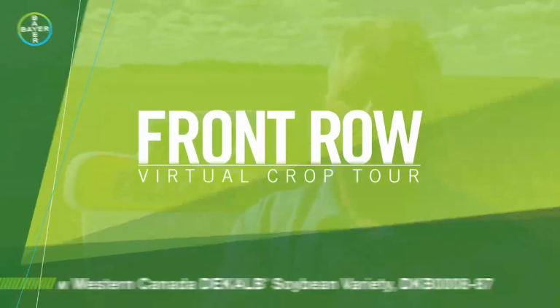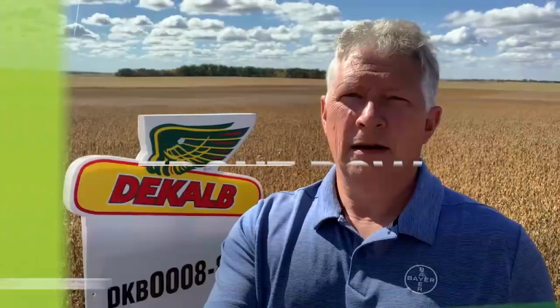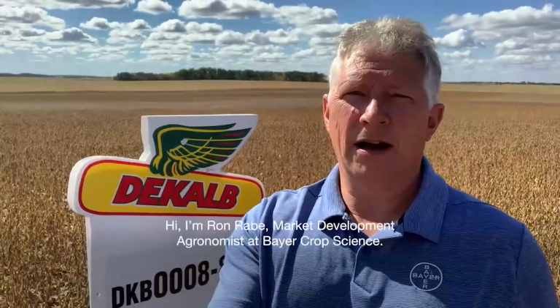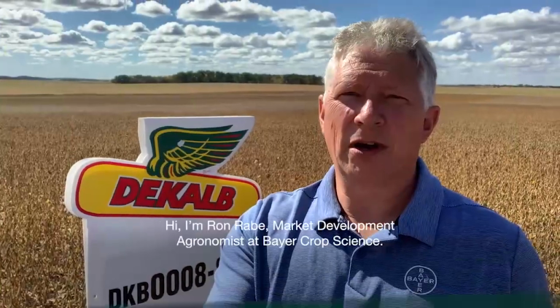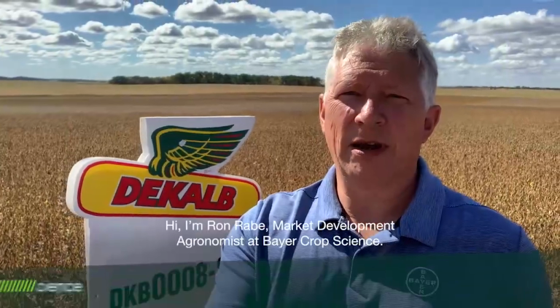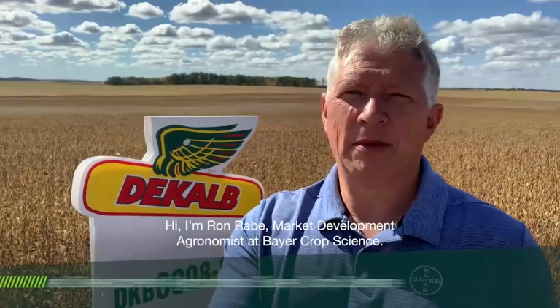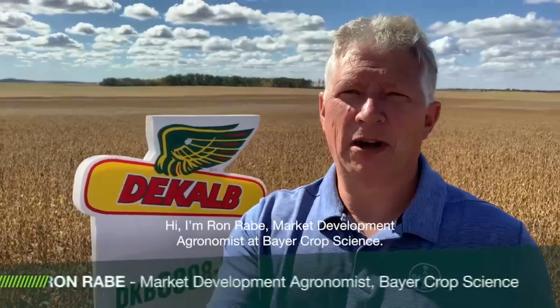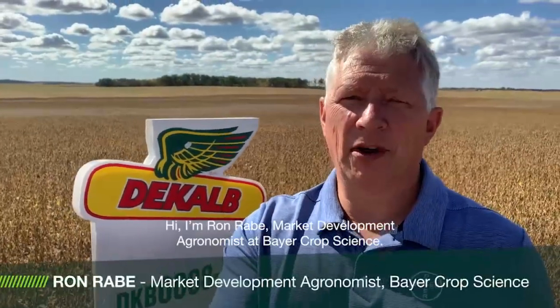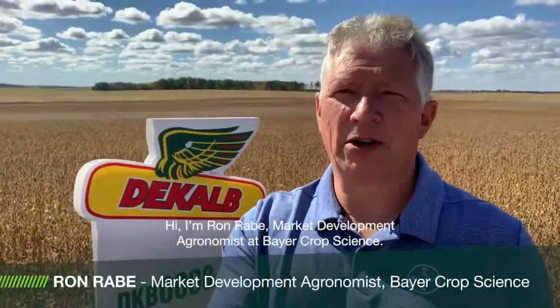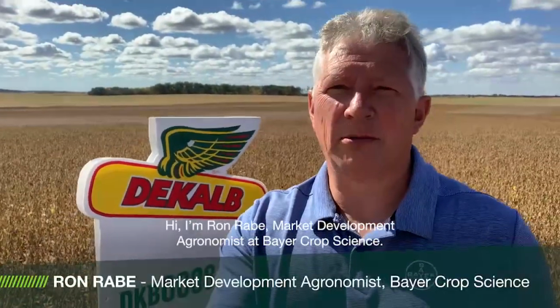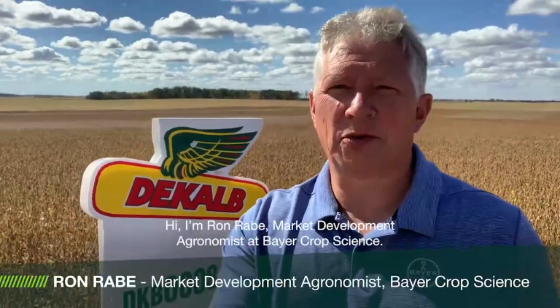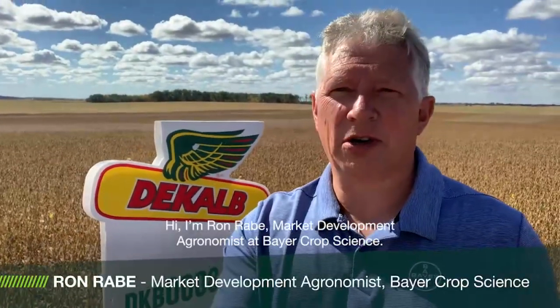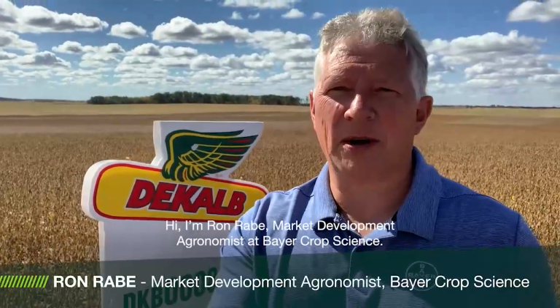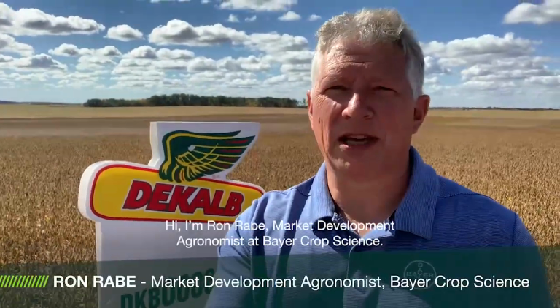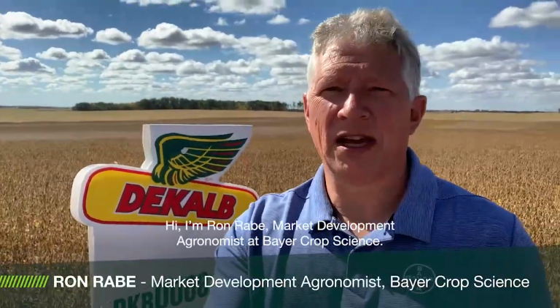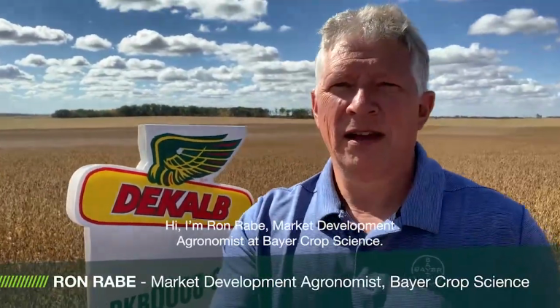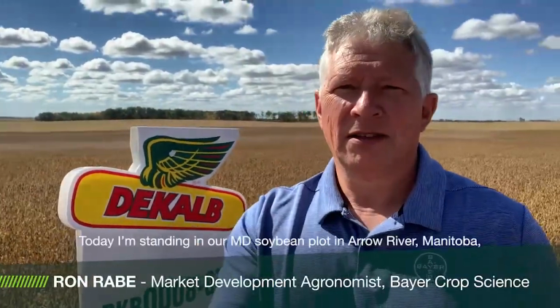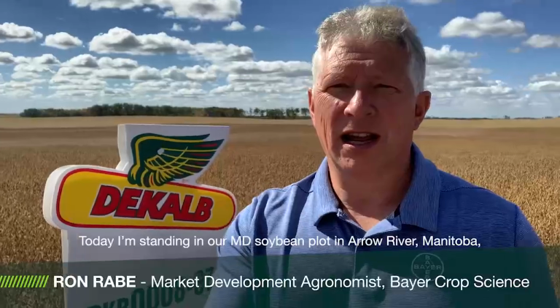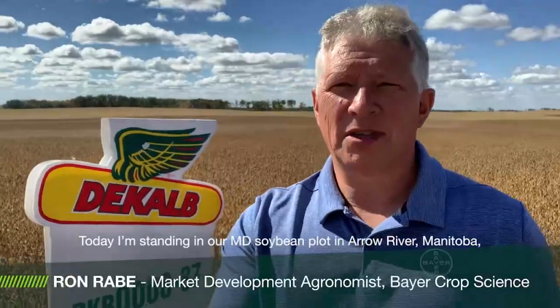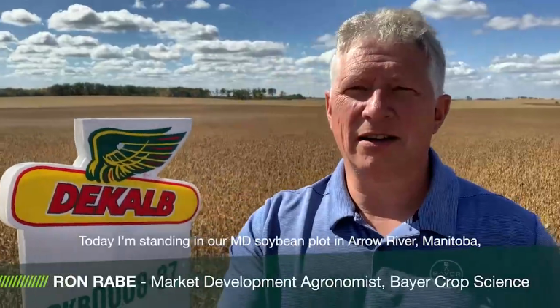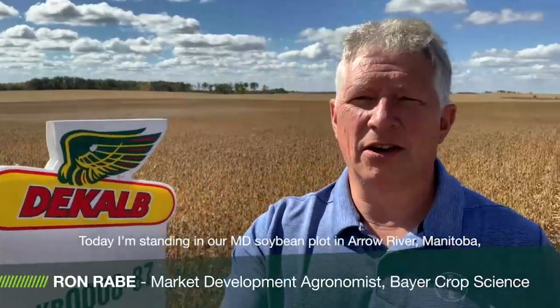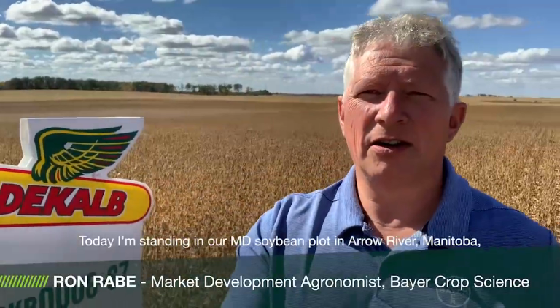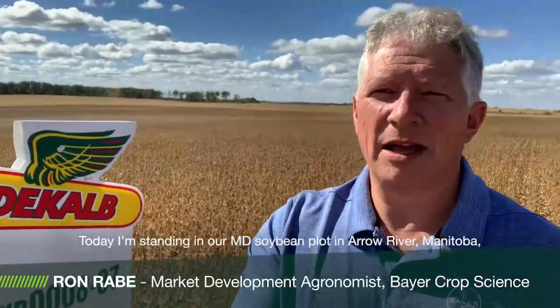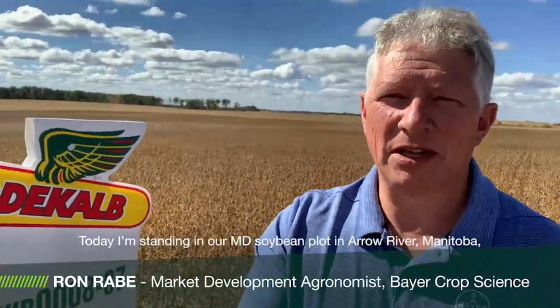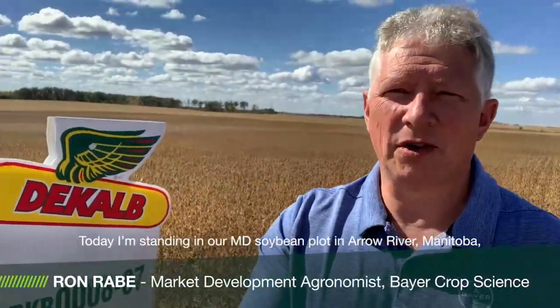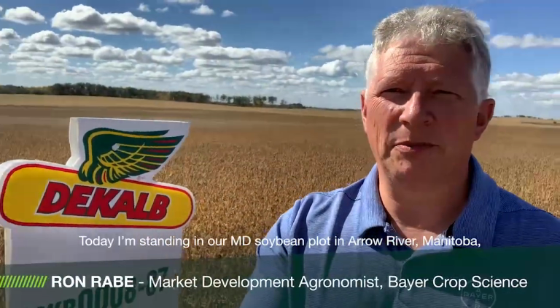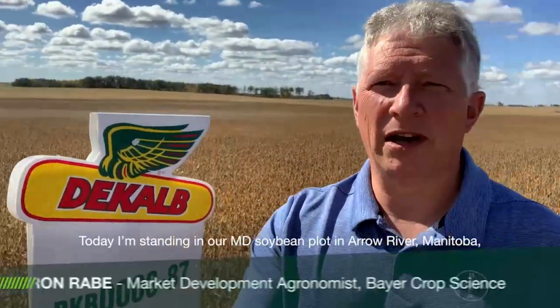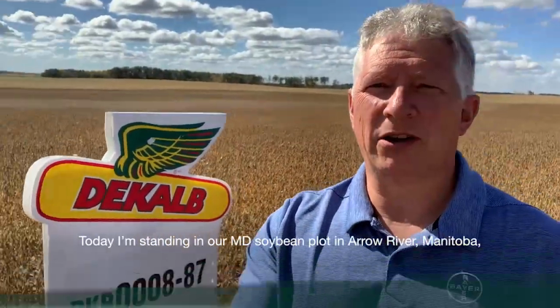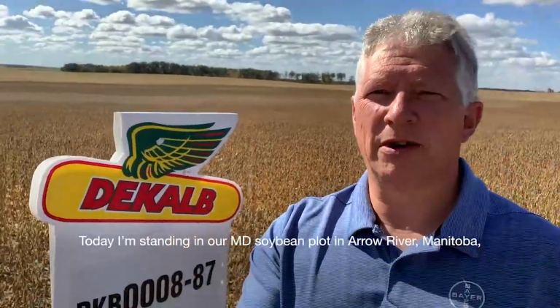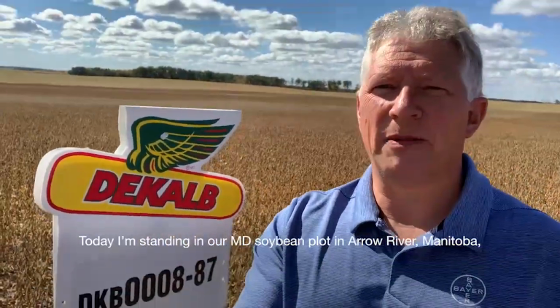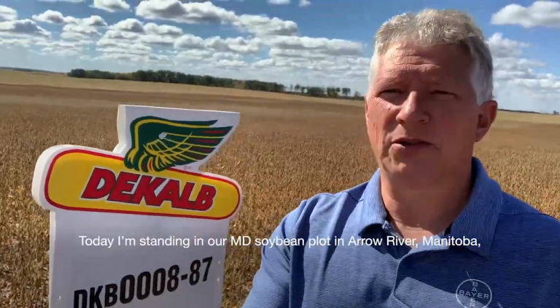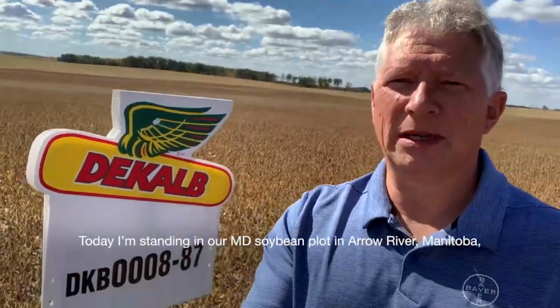Hi, I'm Ron Rabe, market development agronomist with Bayer CropScience. Today I'm standing in our MD soybean plot at Arrow River, Manitoba.